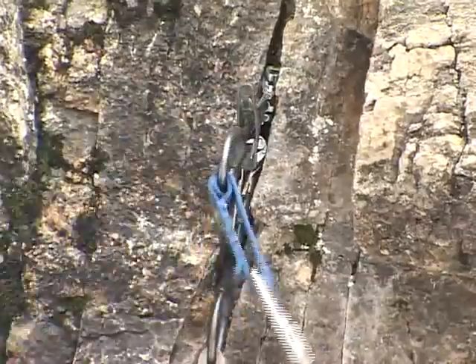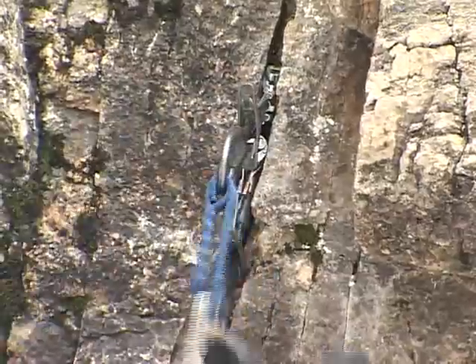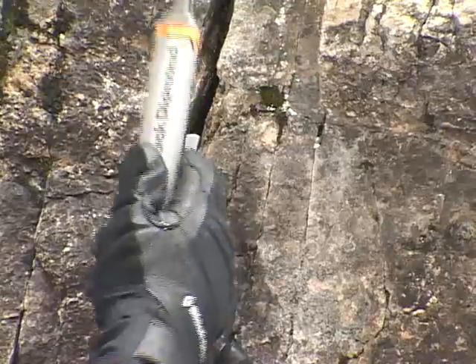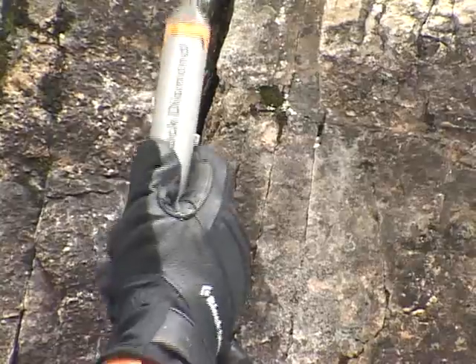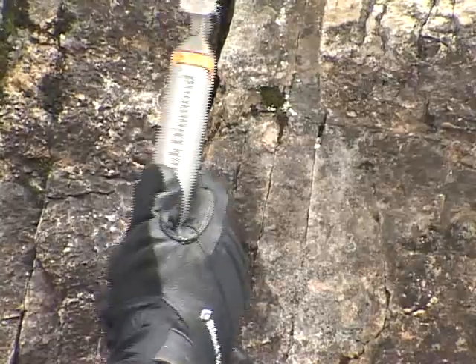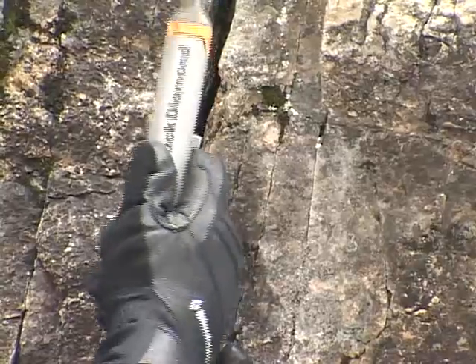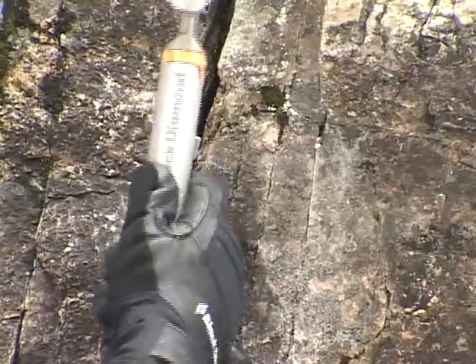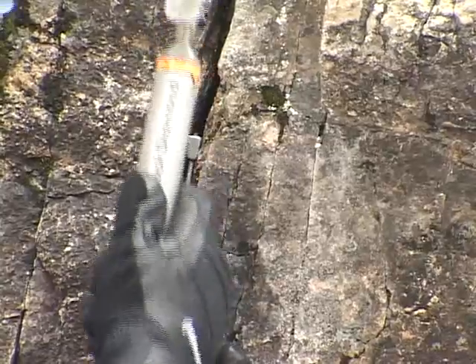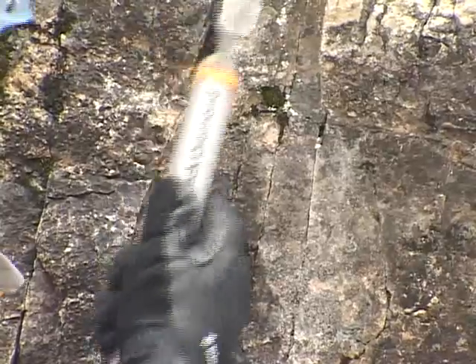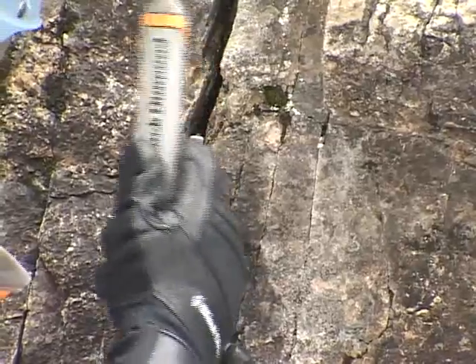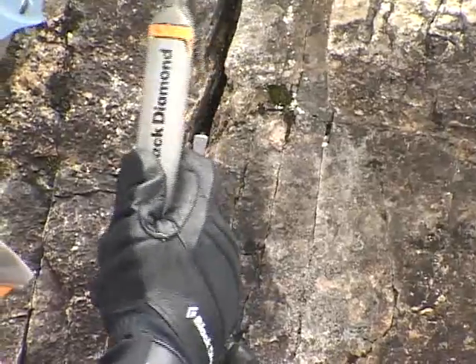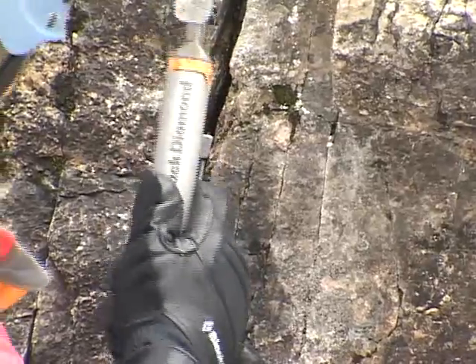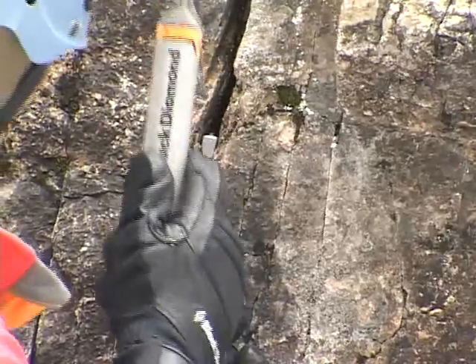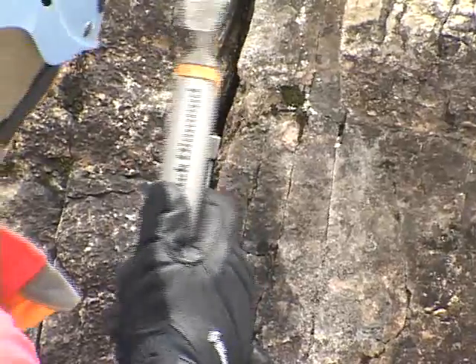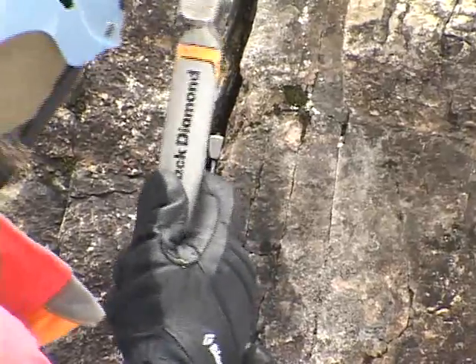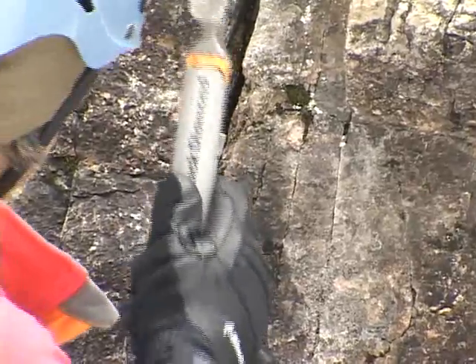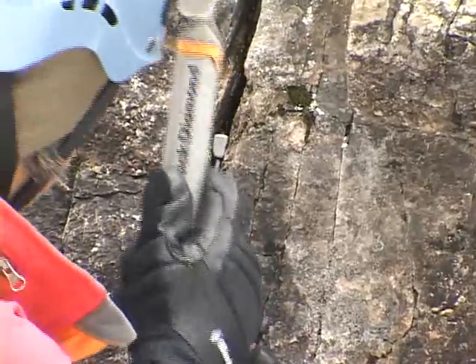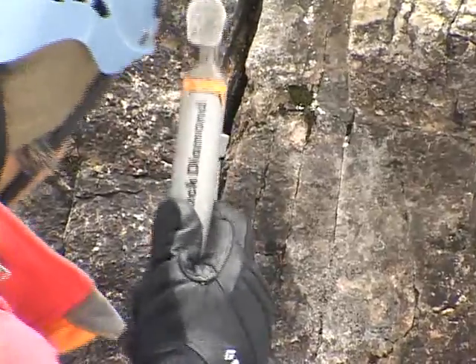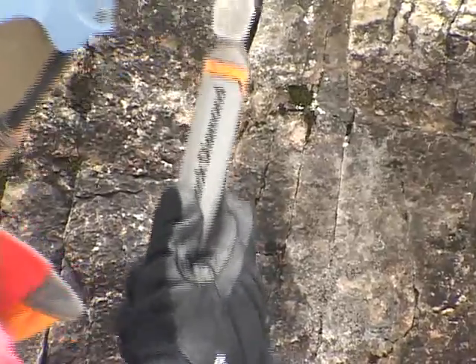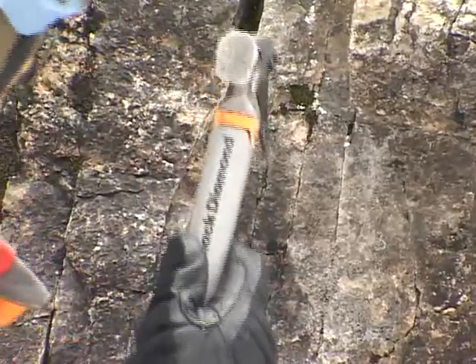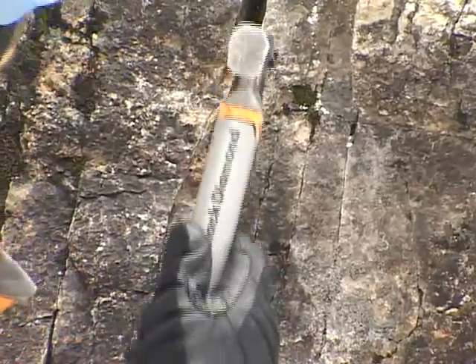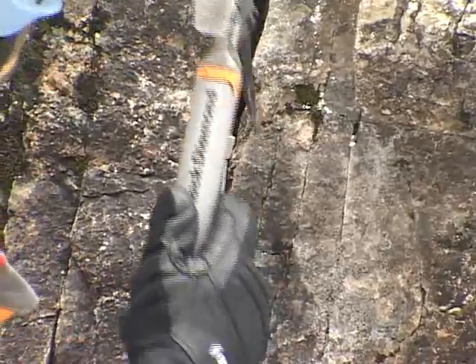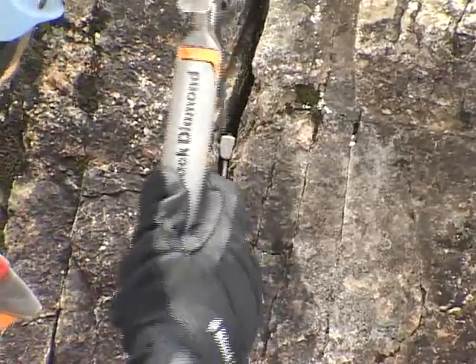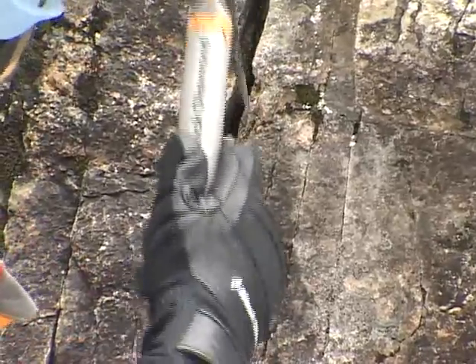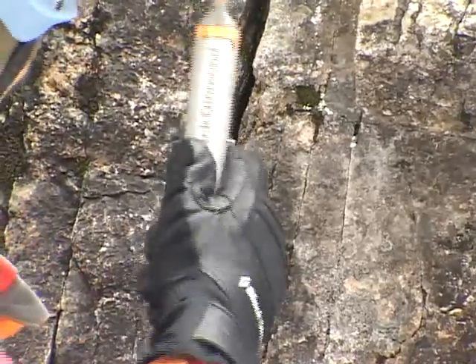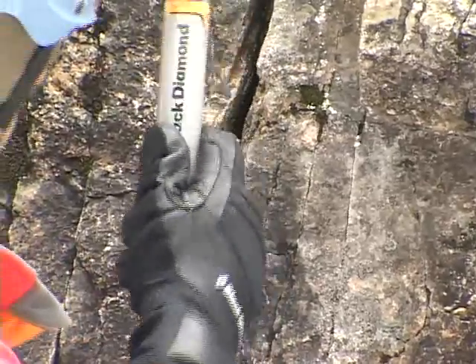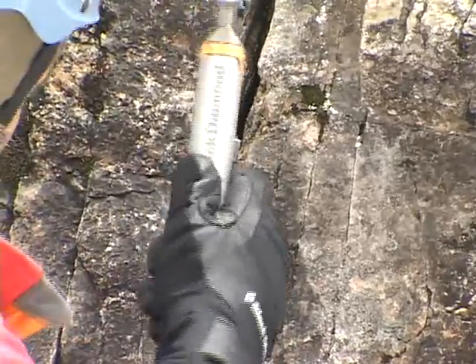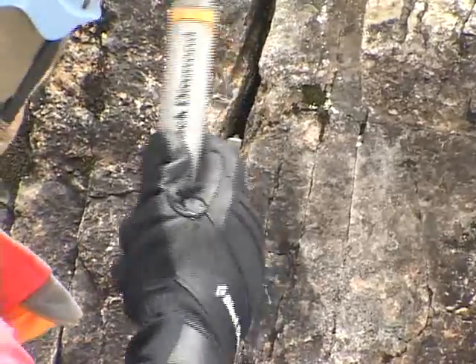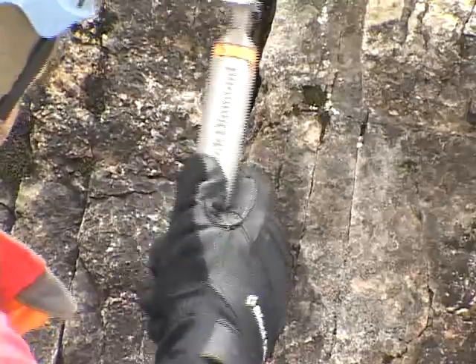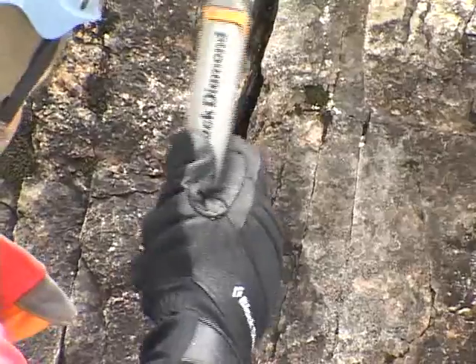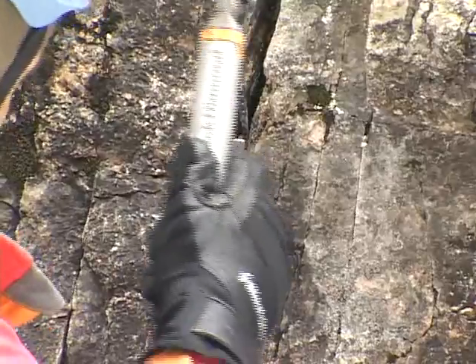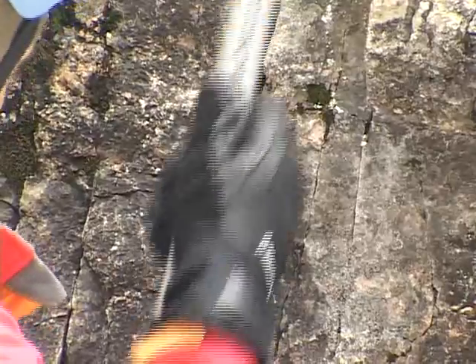I'm going to tap on this nut at the same time I'm yanking down on it.